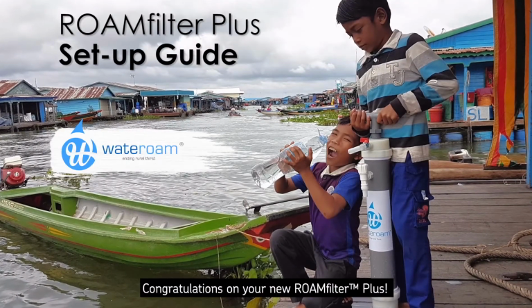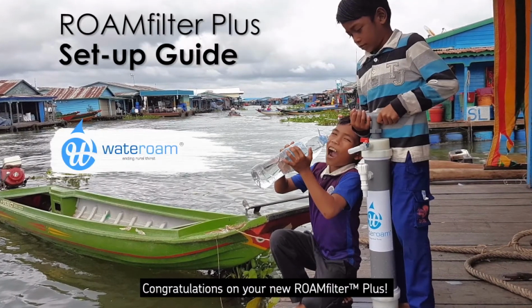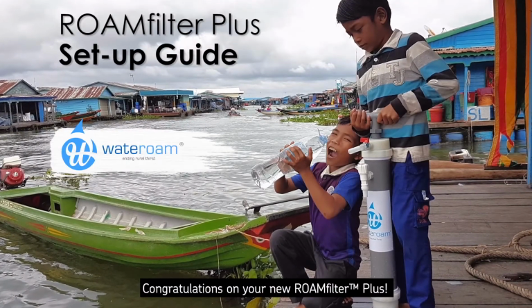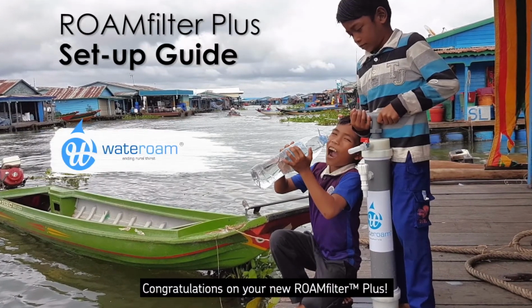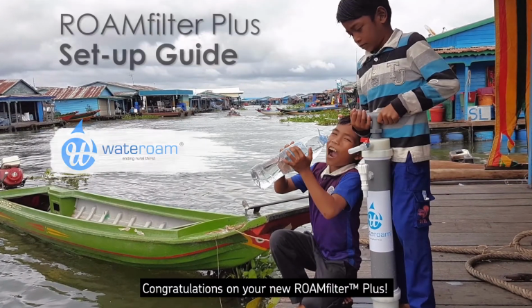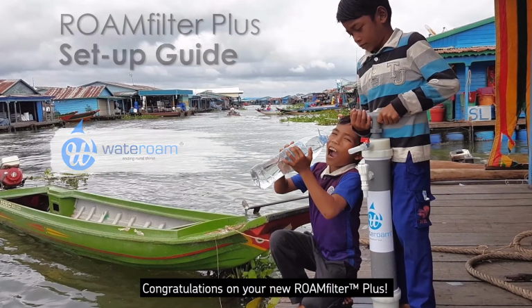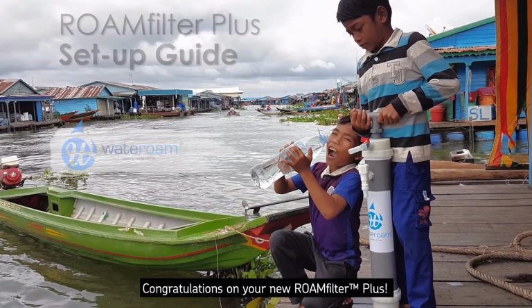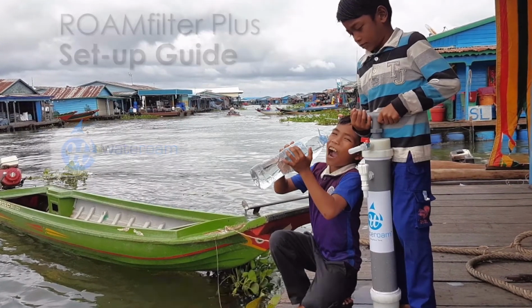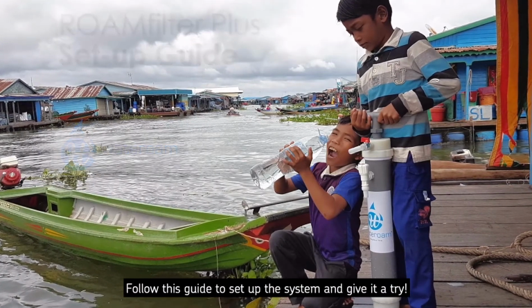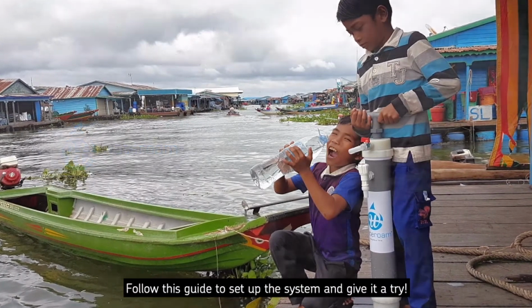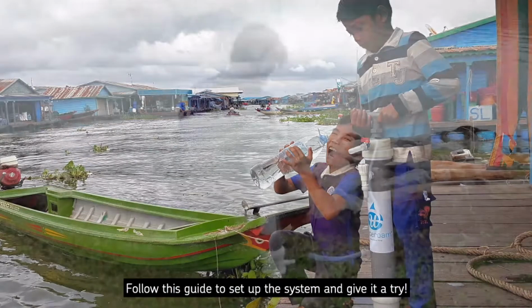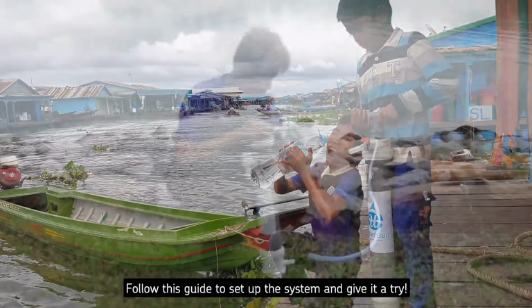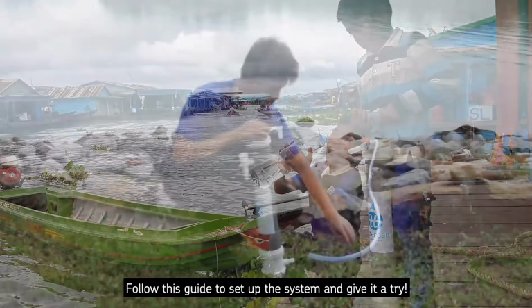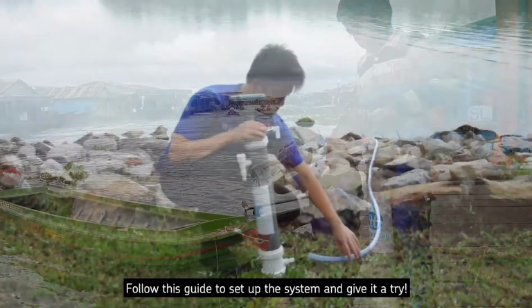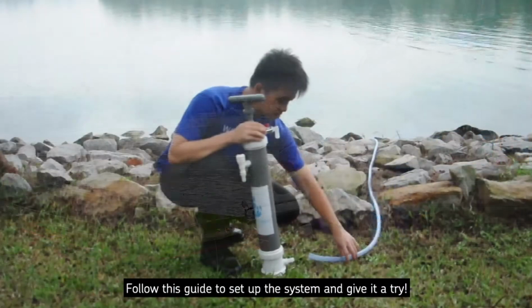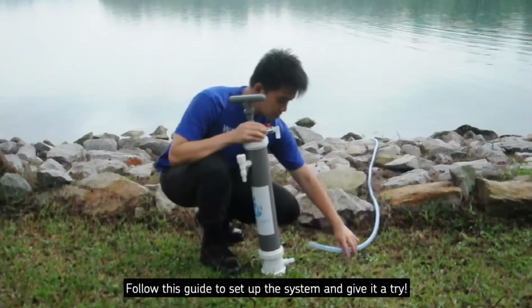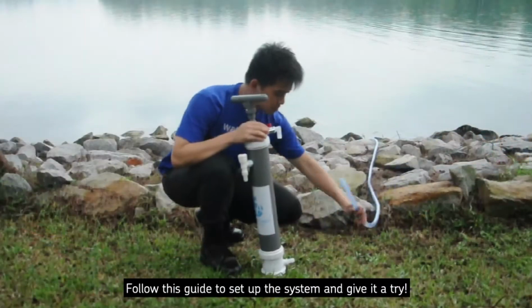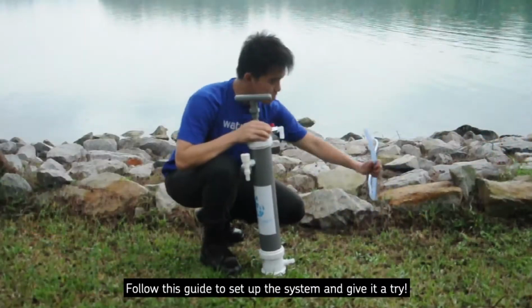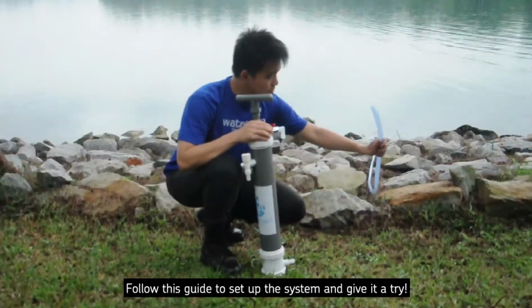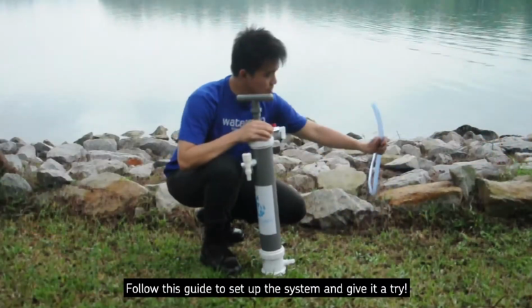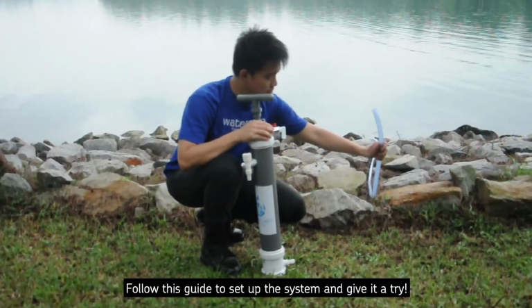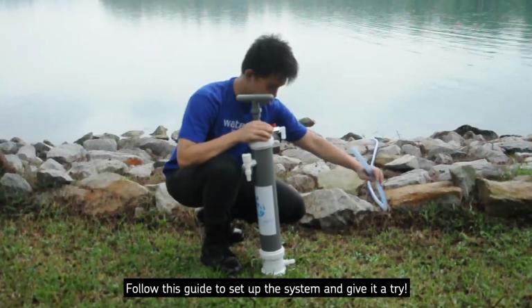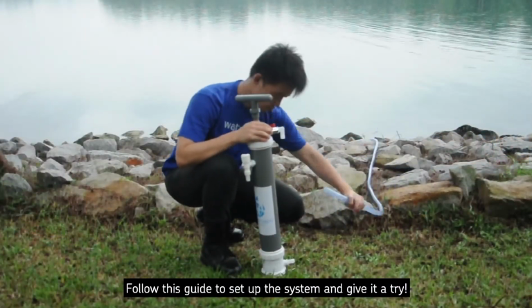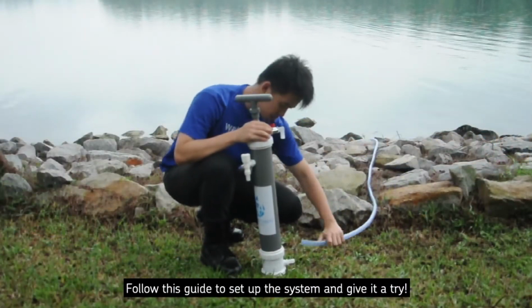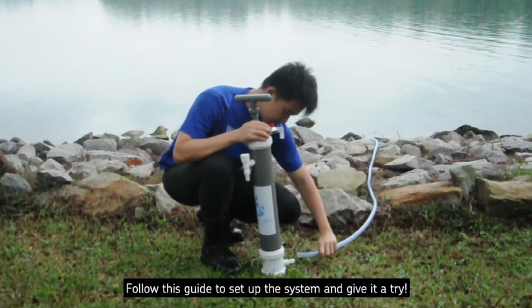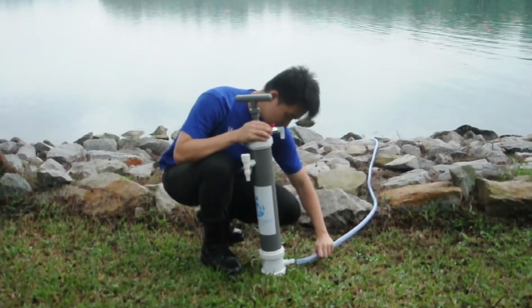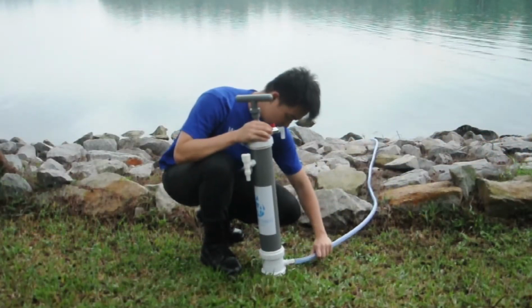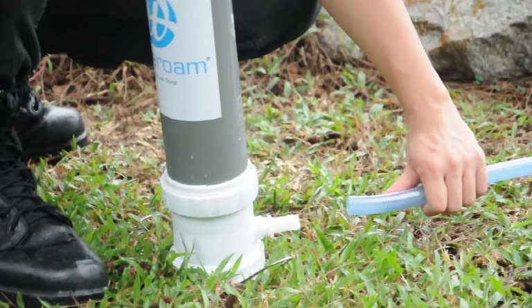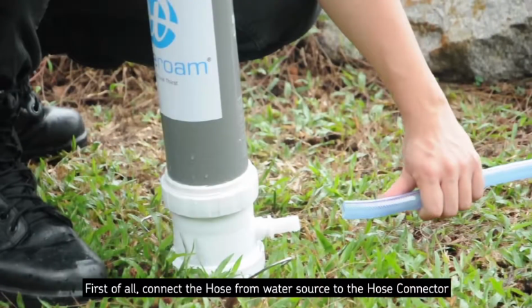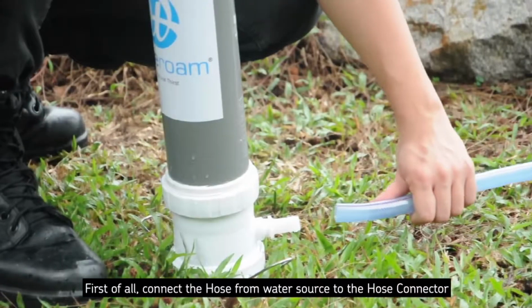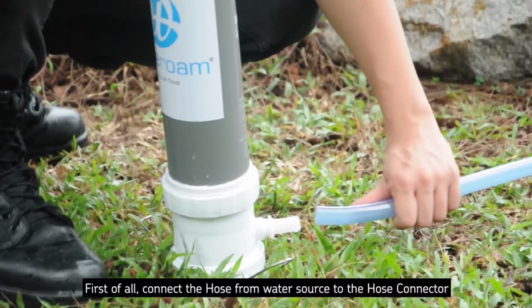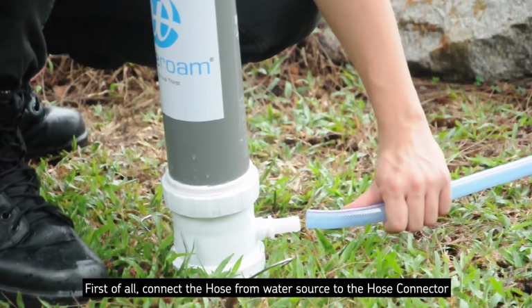Congratulations on your new RoamFilter Plus. Follow this guide to set up the system and give it a try.